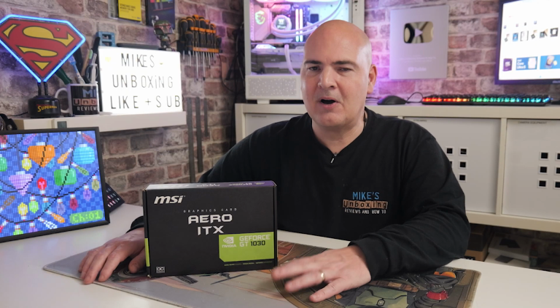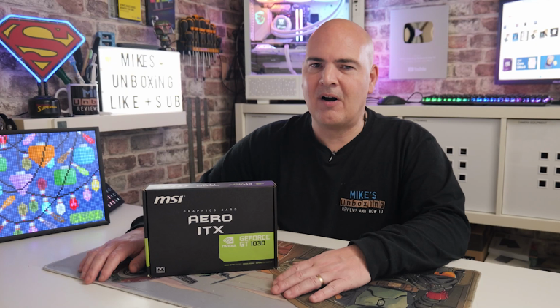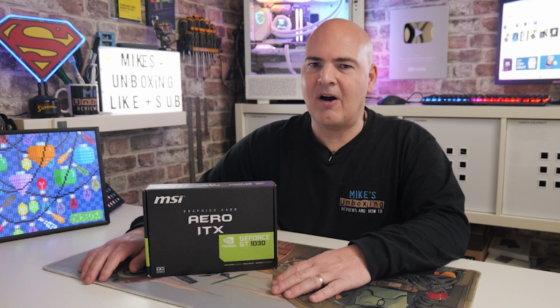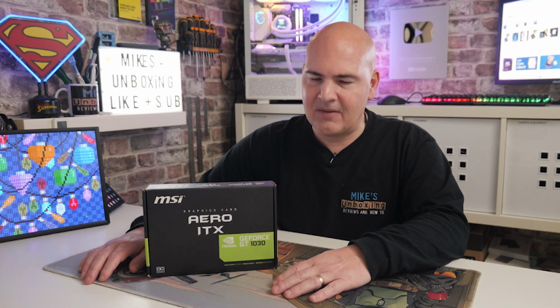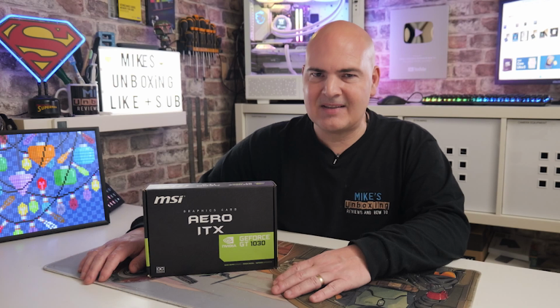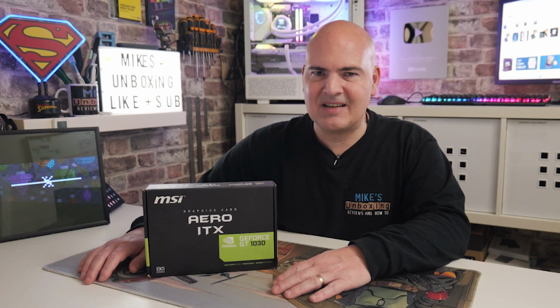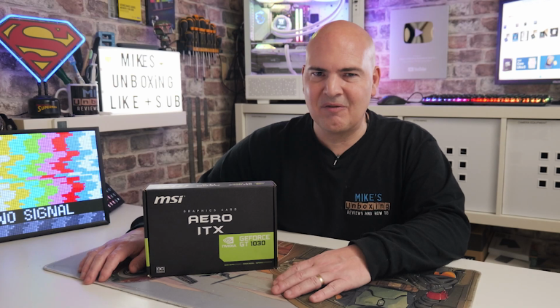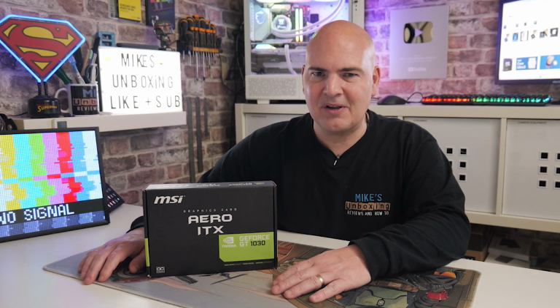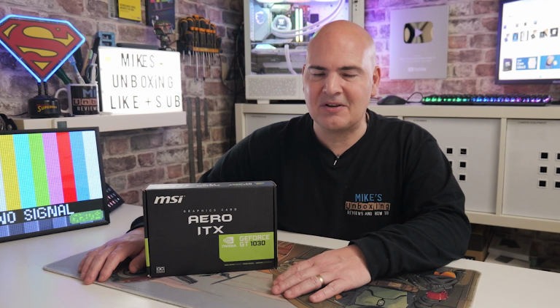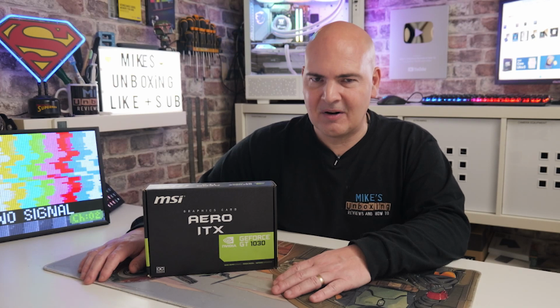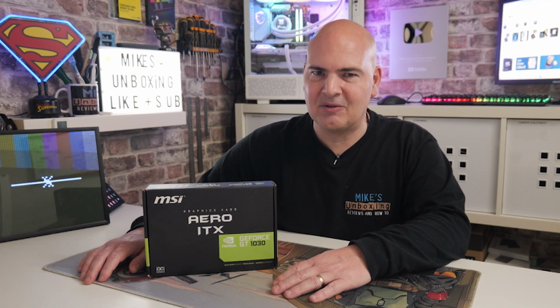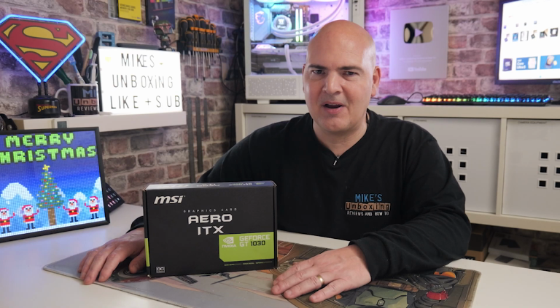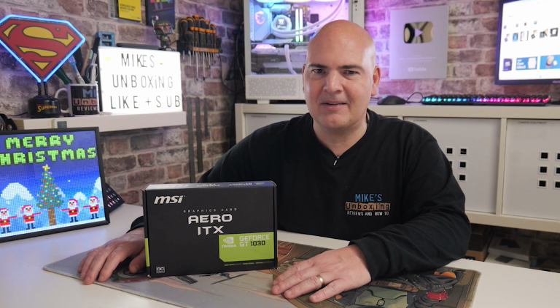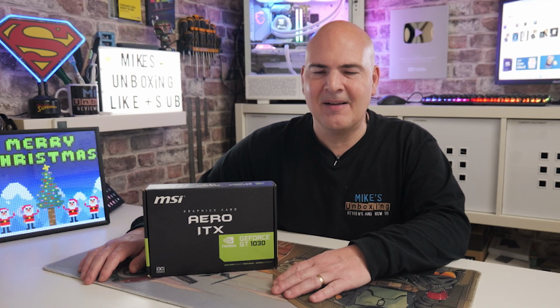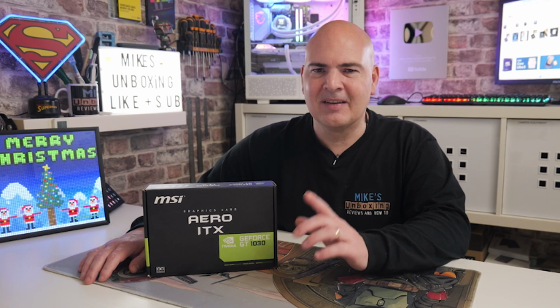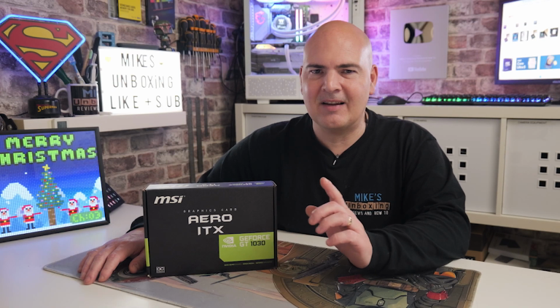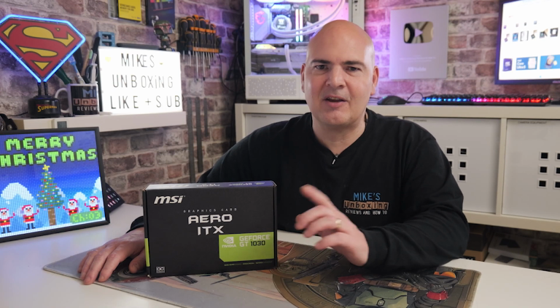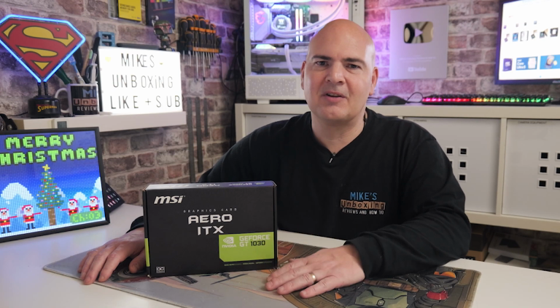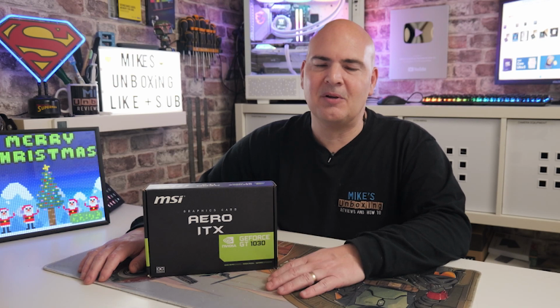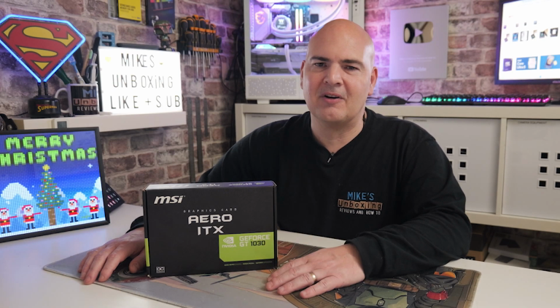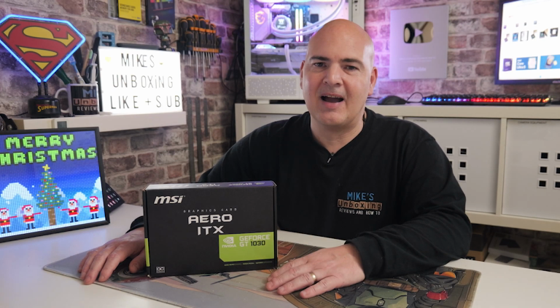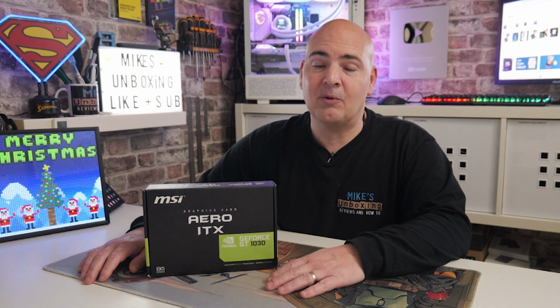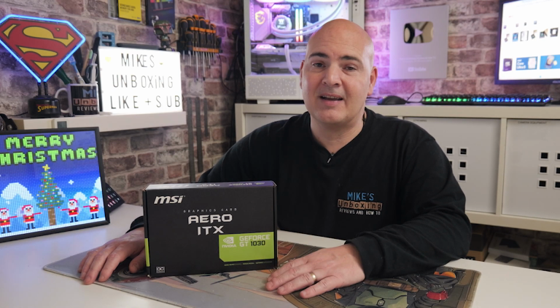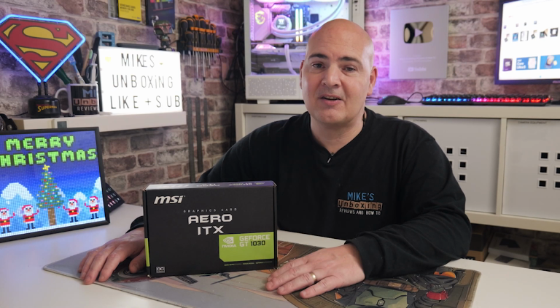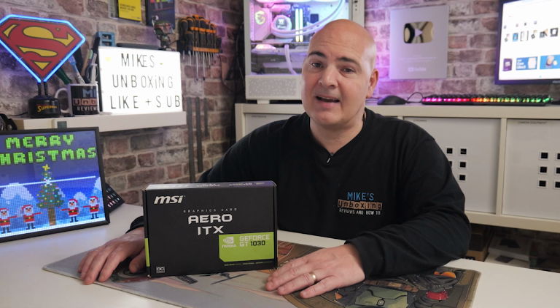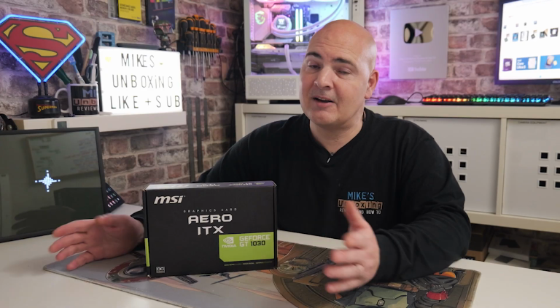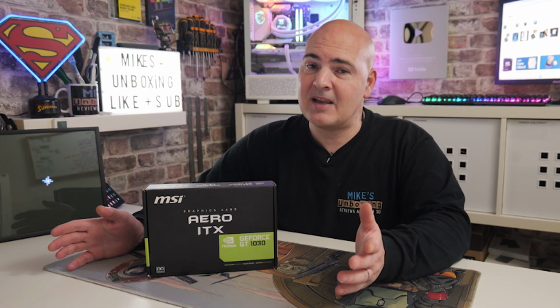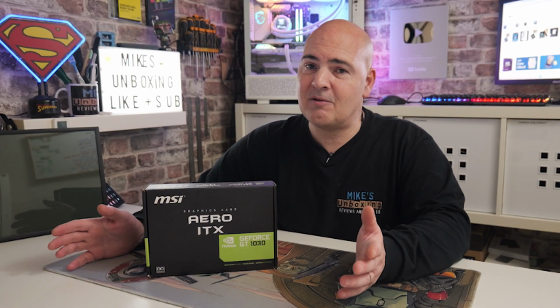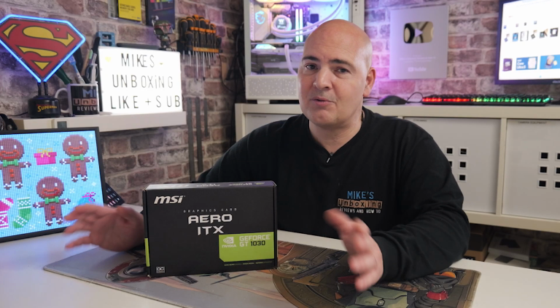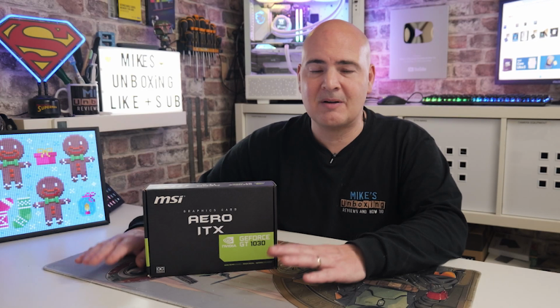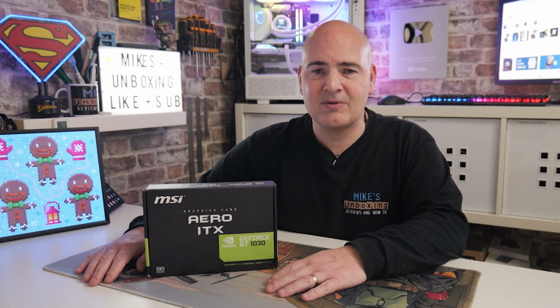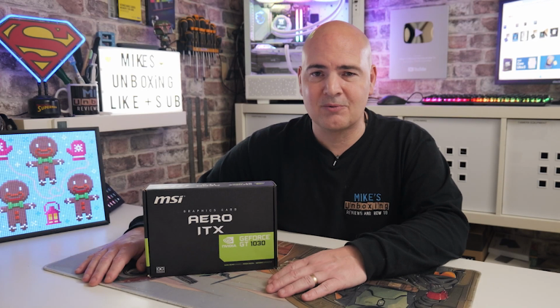I've done that testing for you, so you don't have to worry about it. Let's head over to the computer and I'll take you through some of the results.